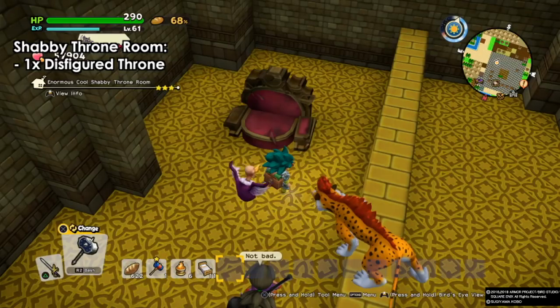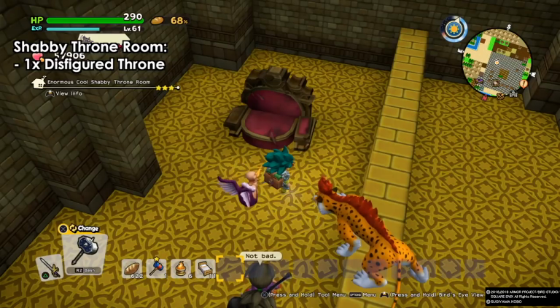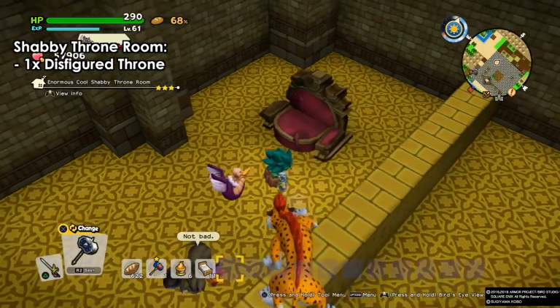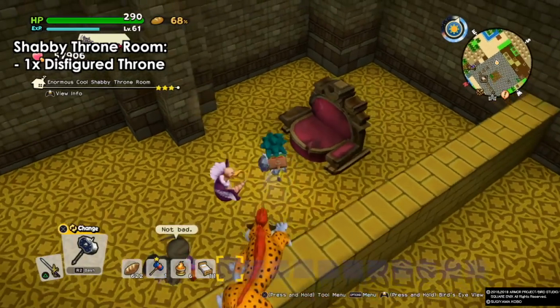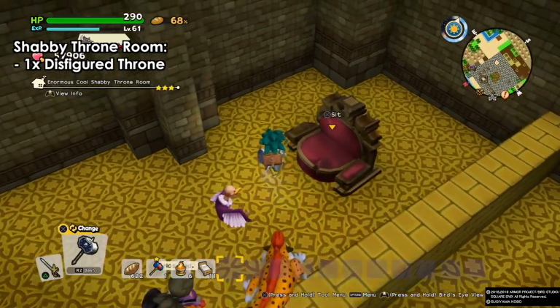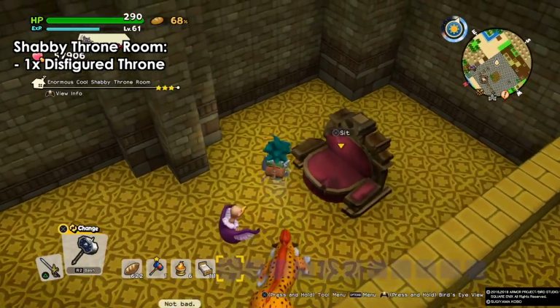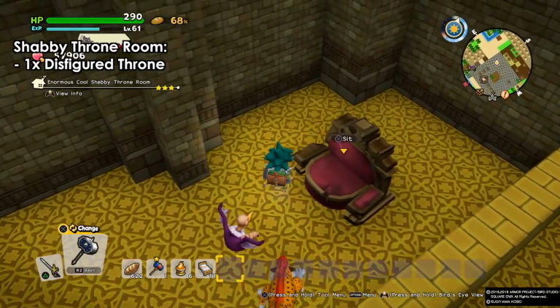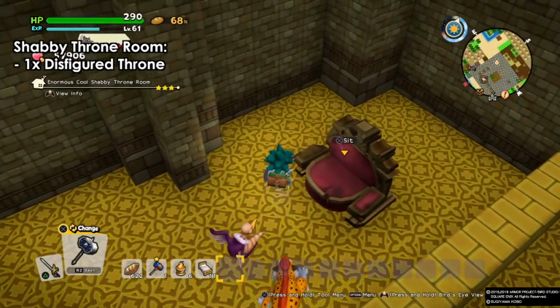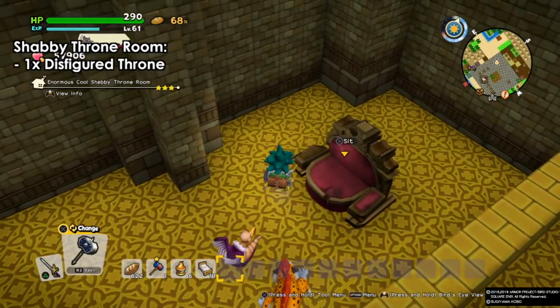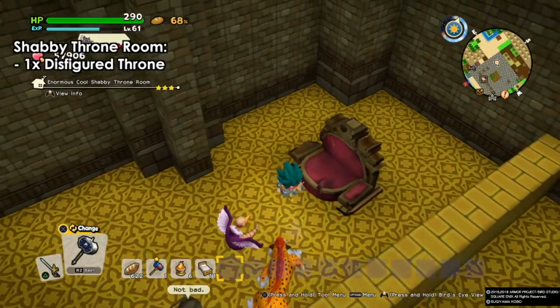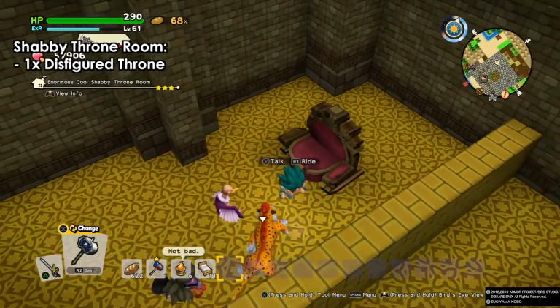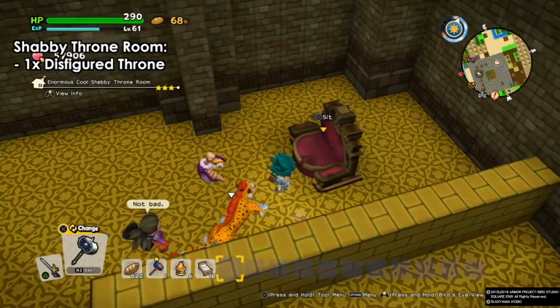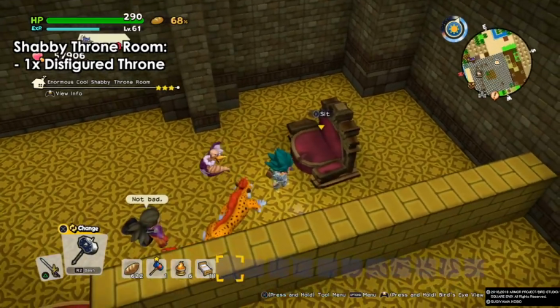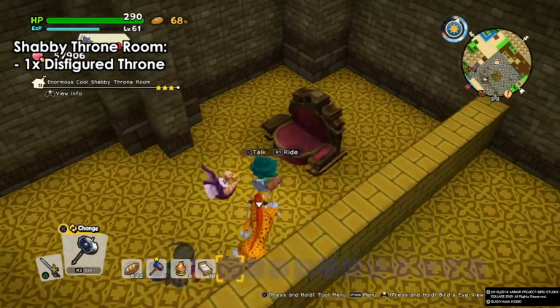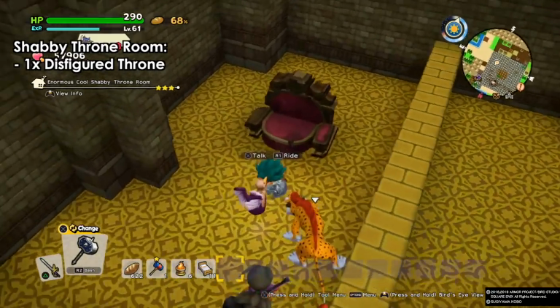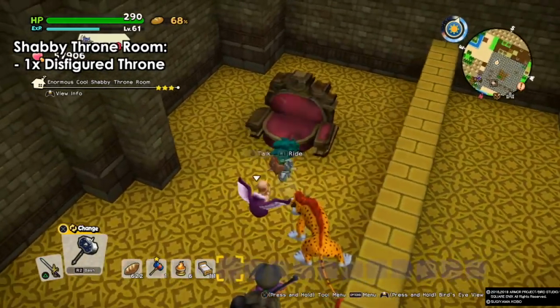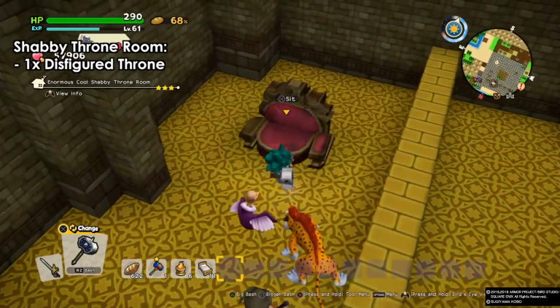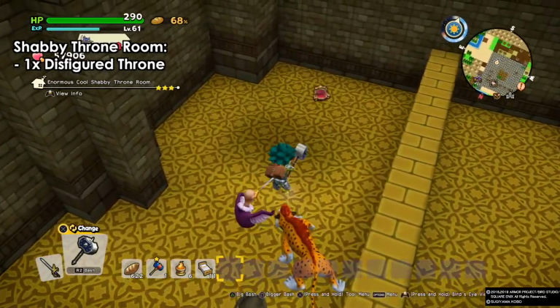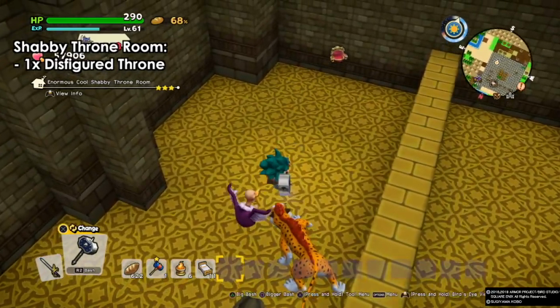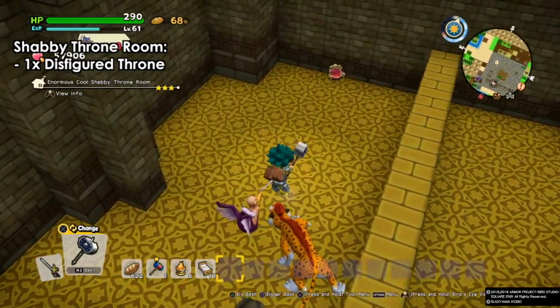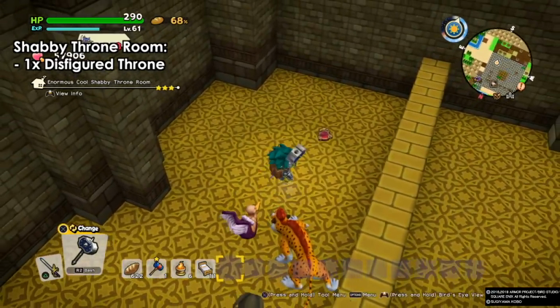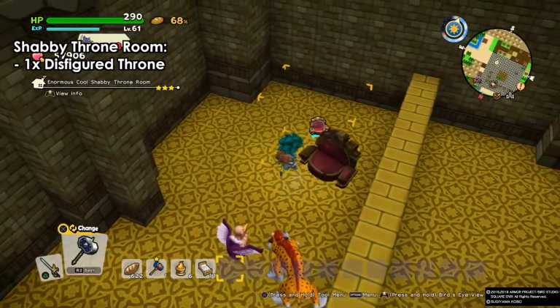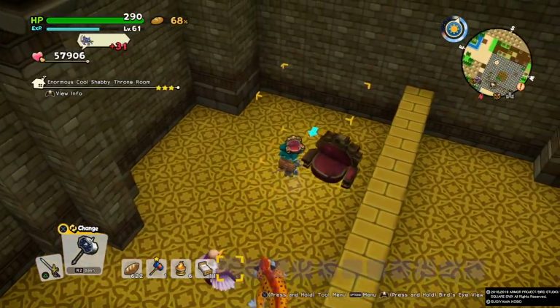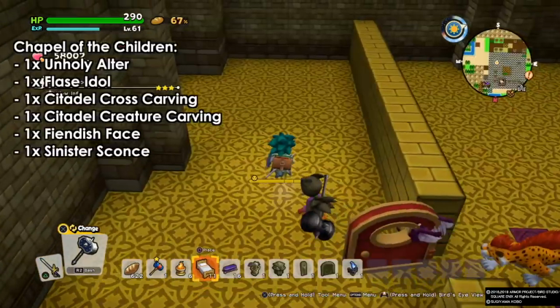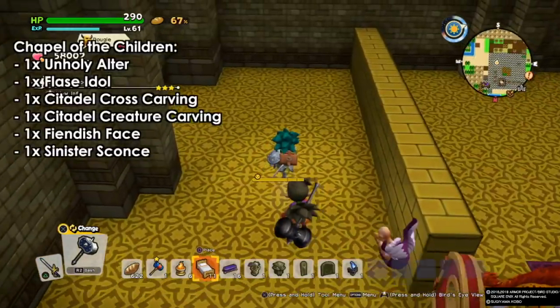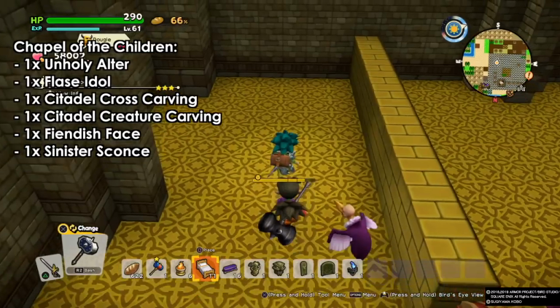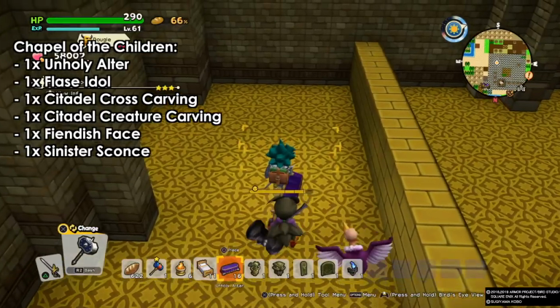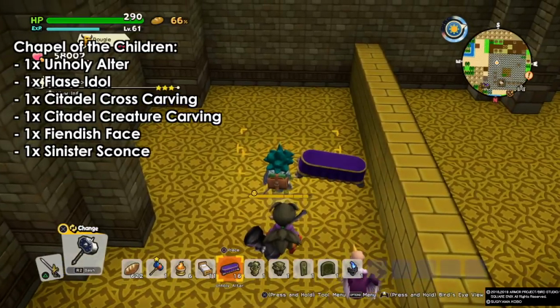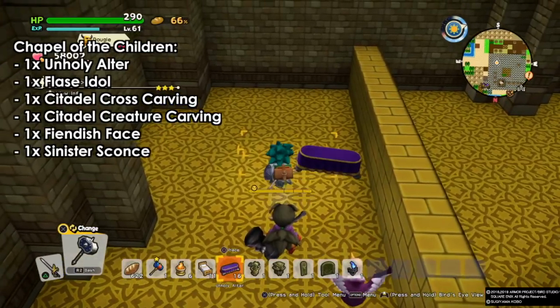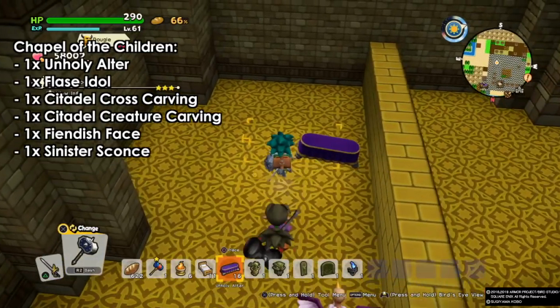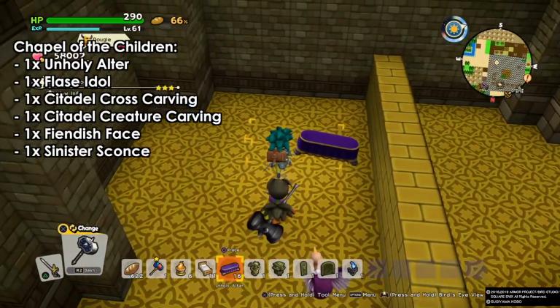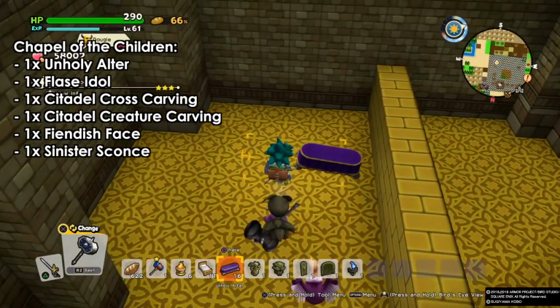The shabby throne — we need only one disfigured throne, which you can get from the Pink or Mere King on the Coral Key island. You will get the disfigured throne as a drop.